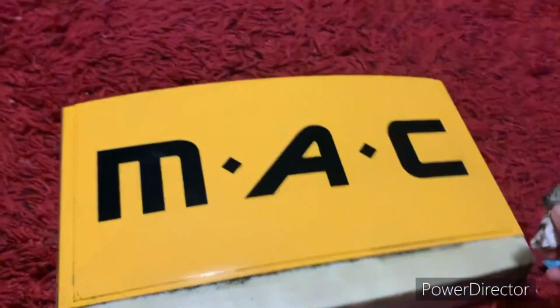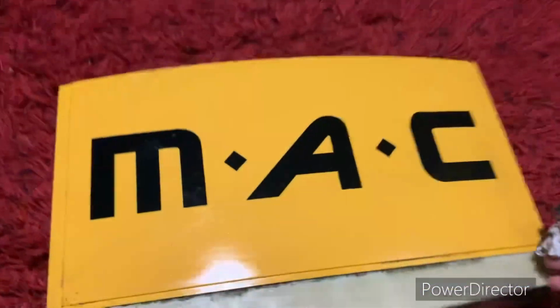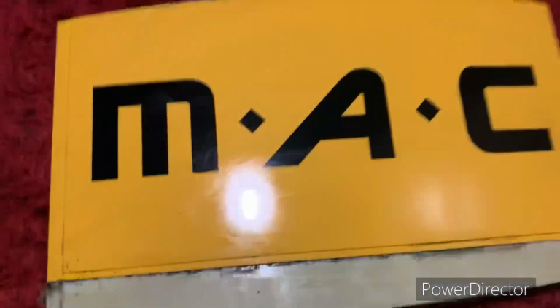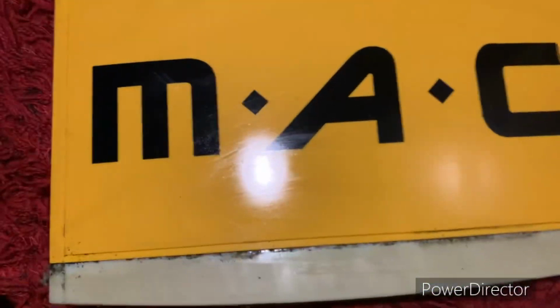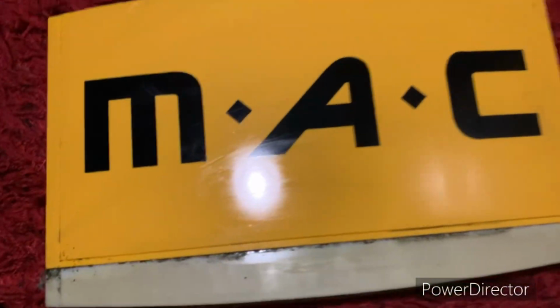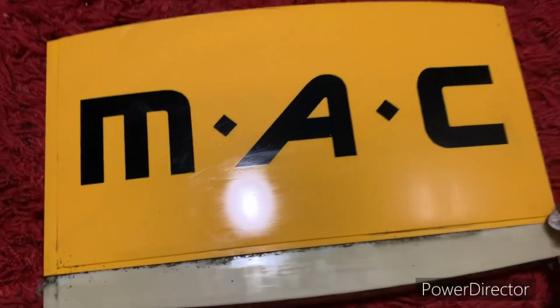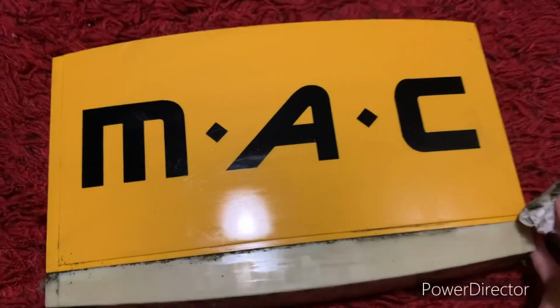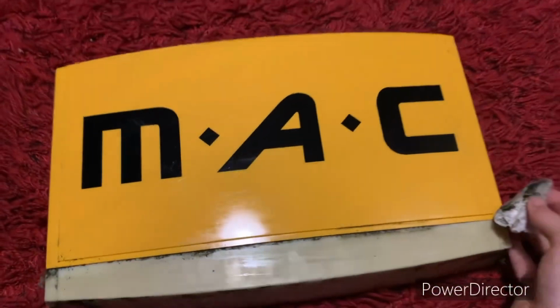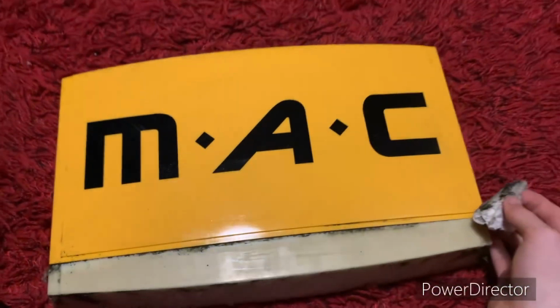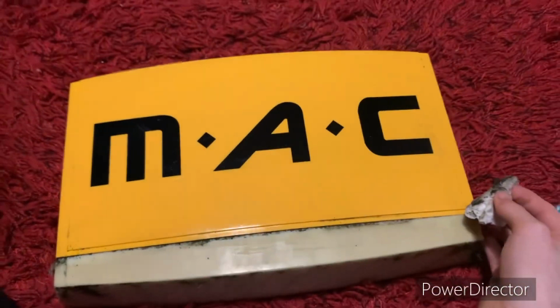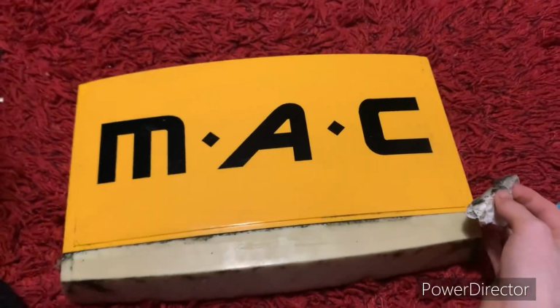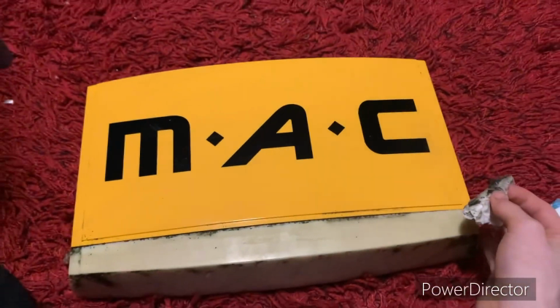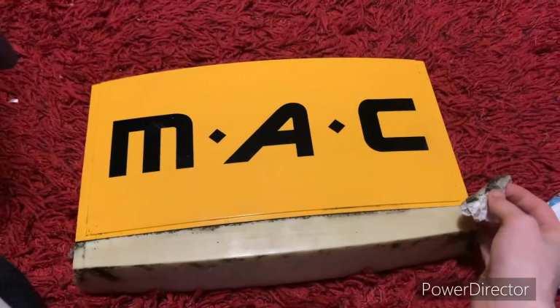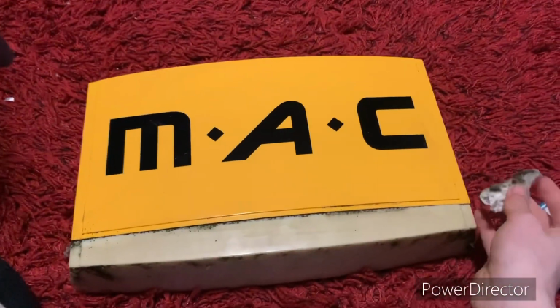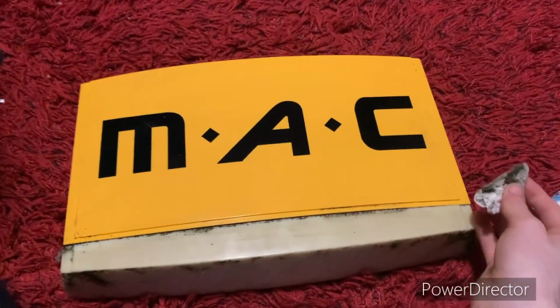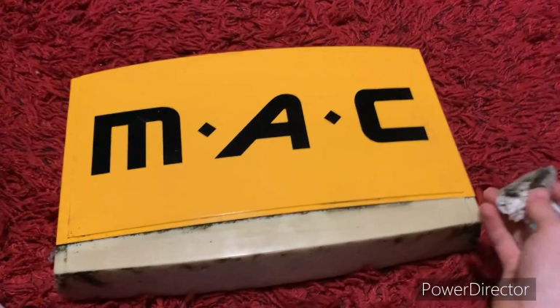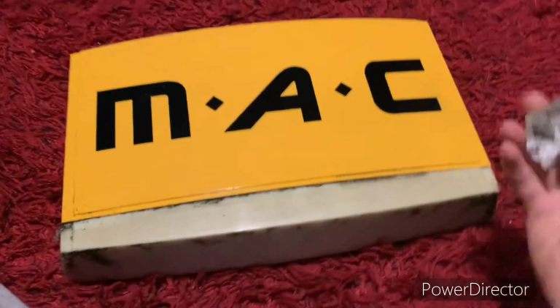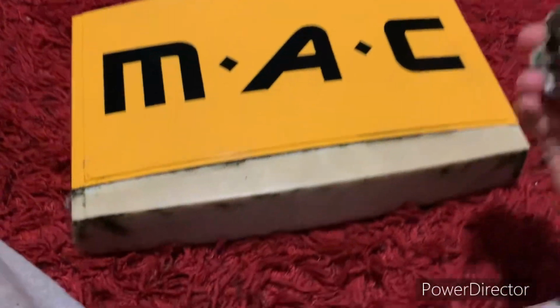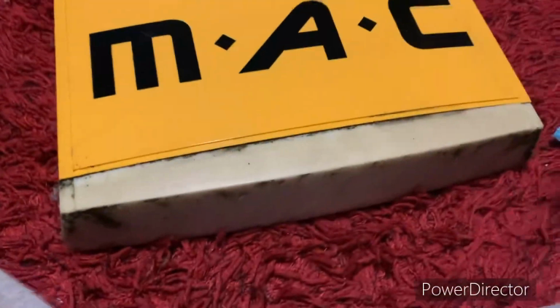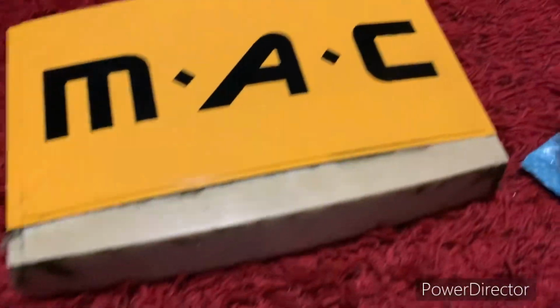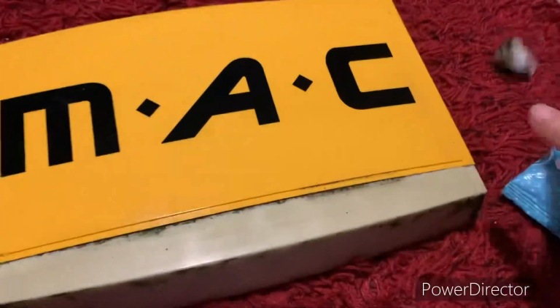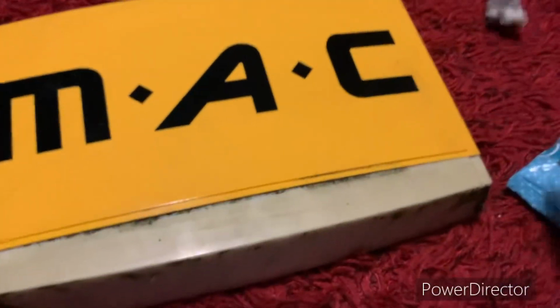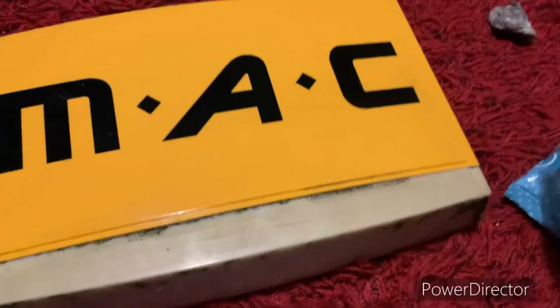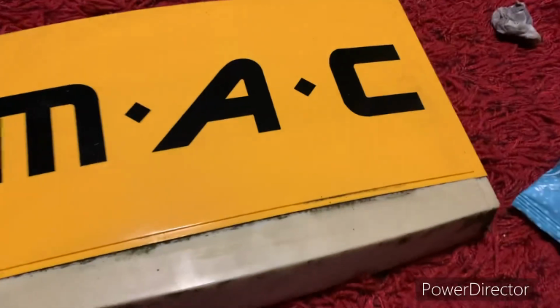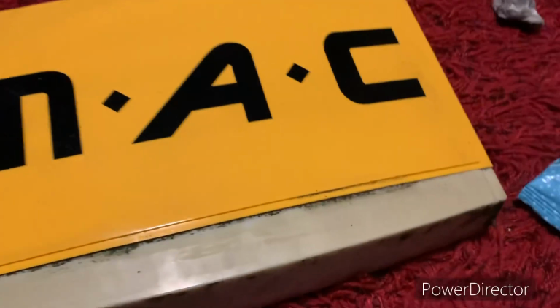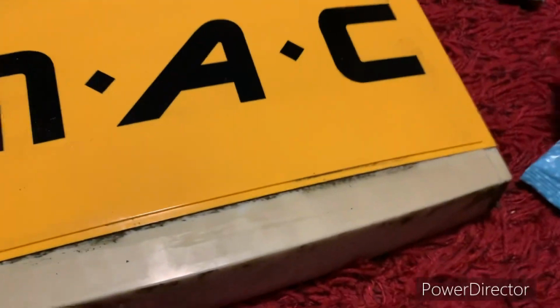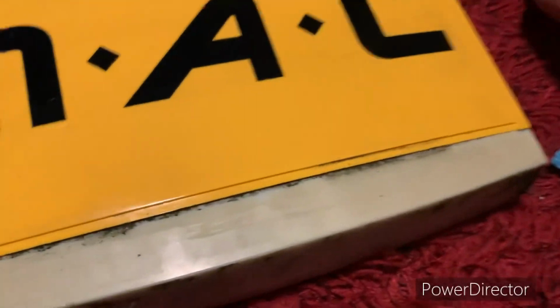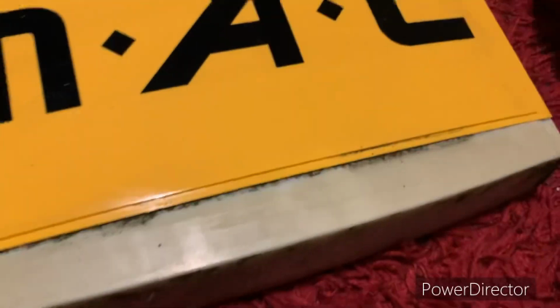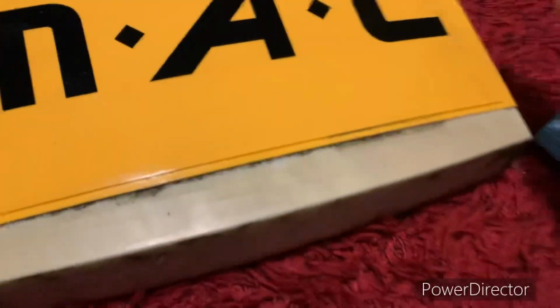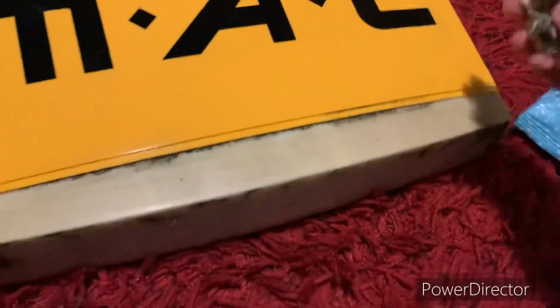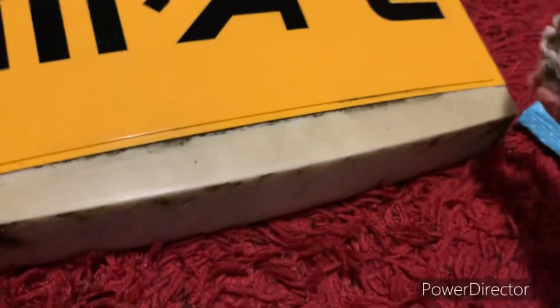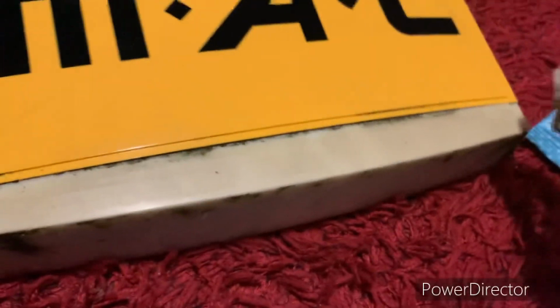Look how shiny that front looks. Right, time to clean the lens.